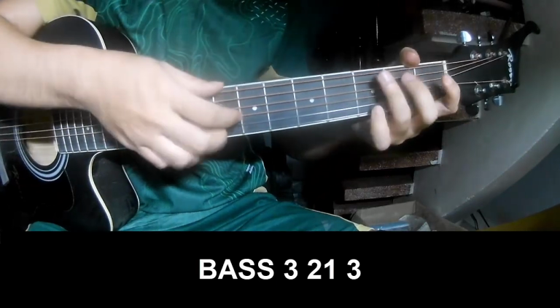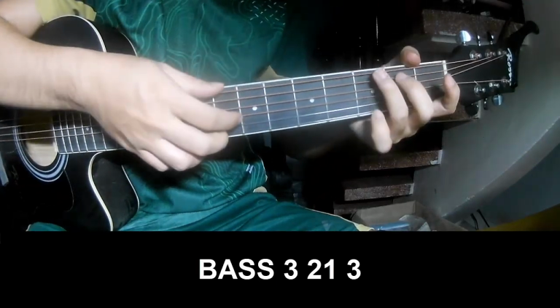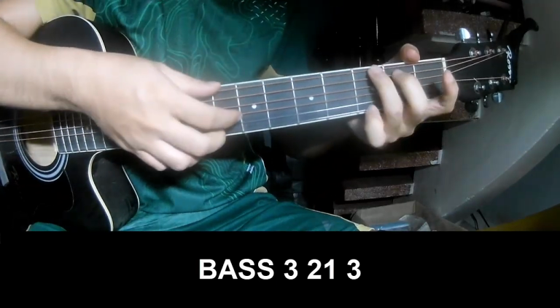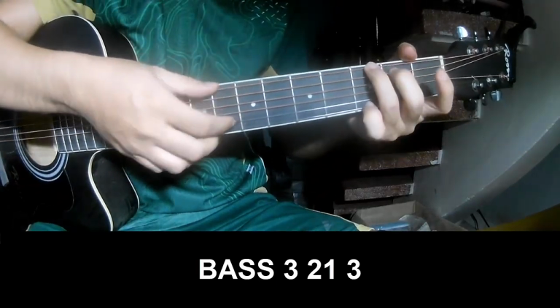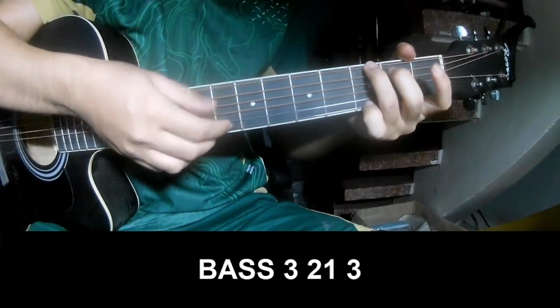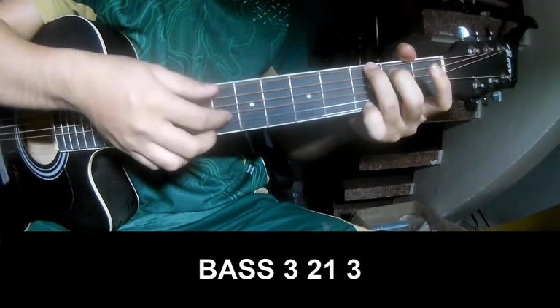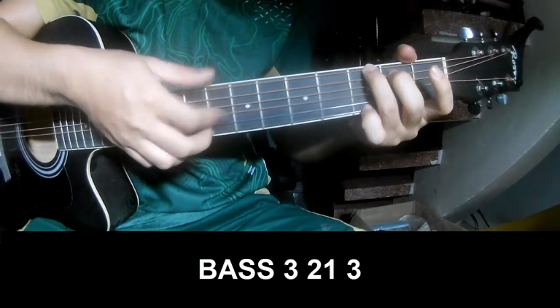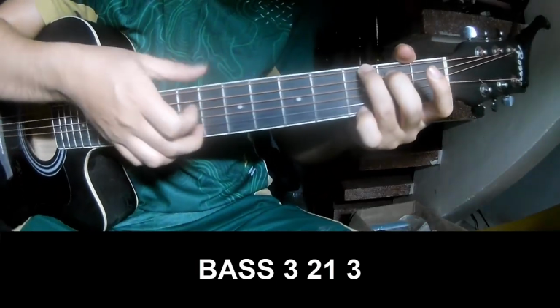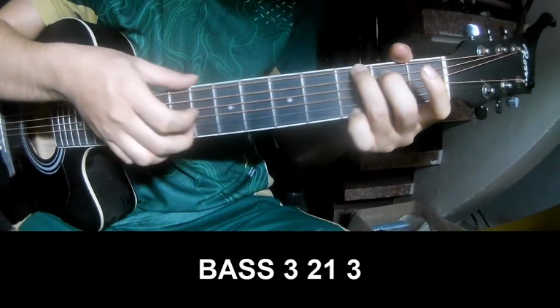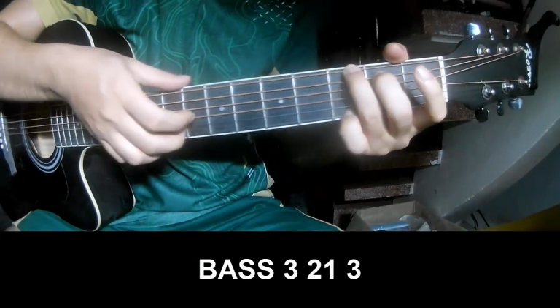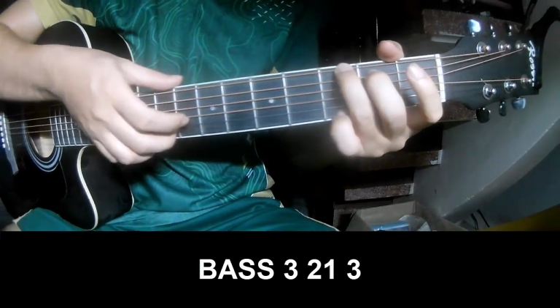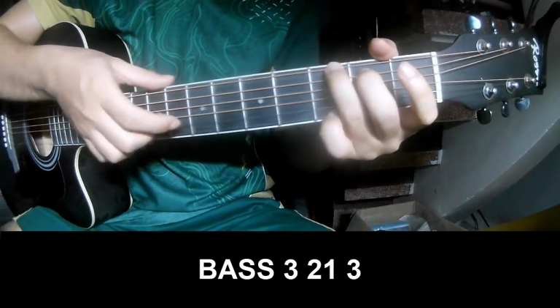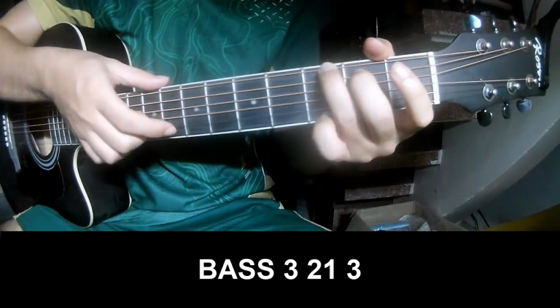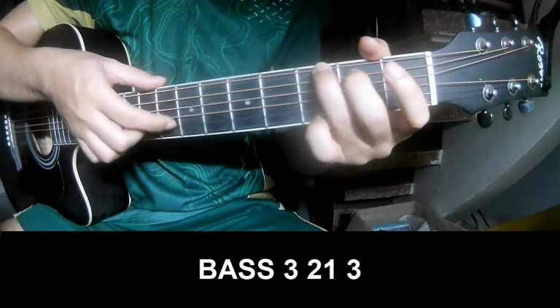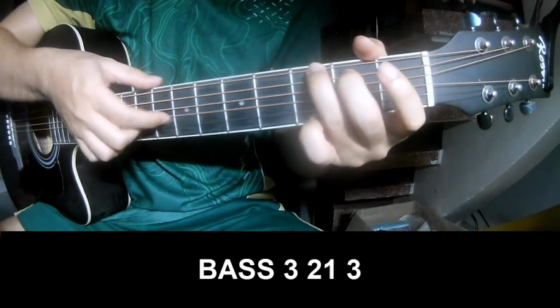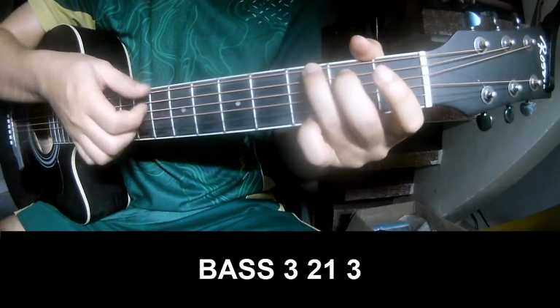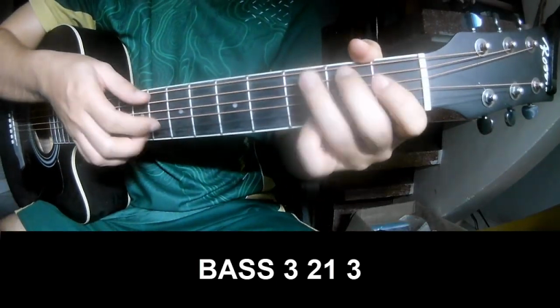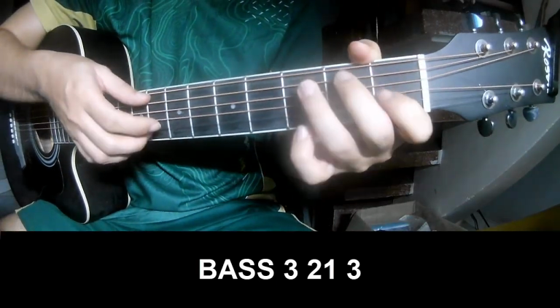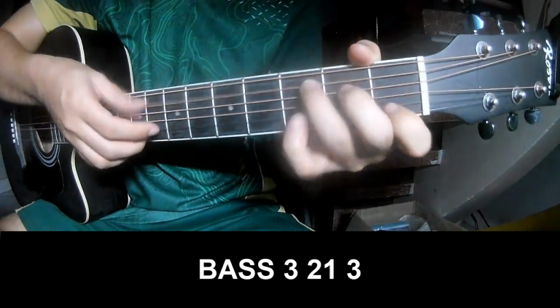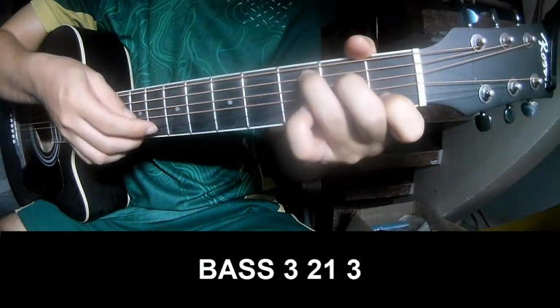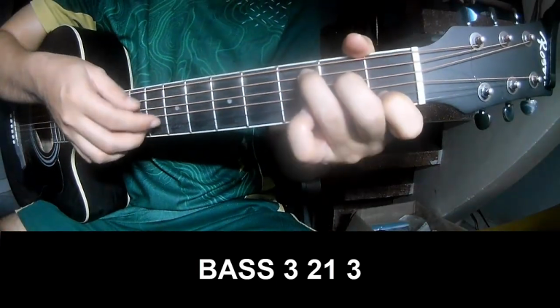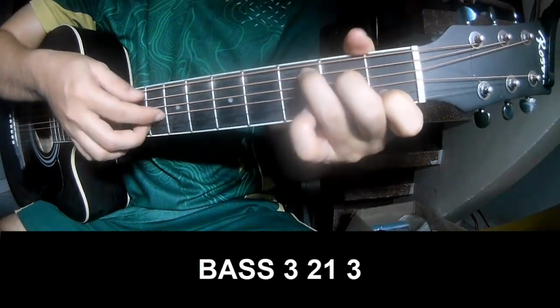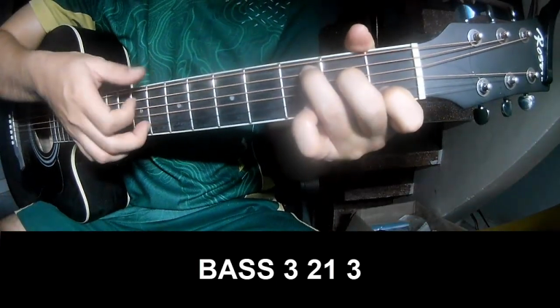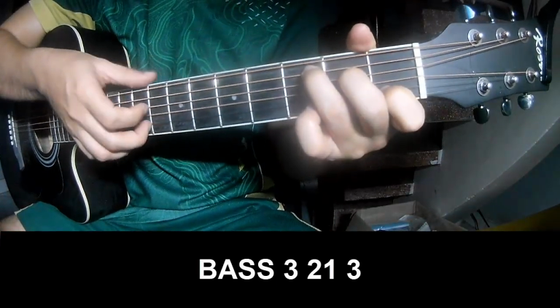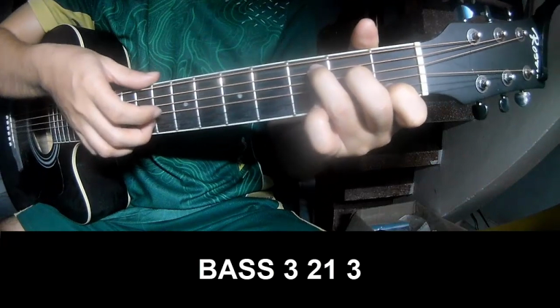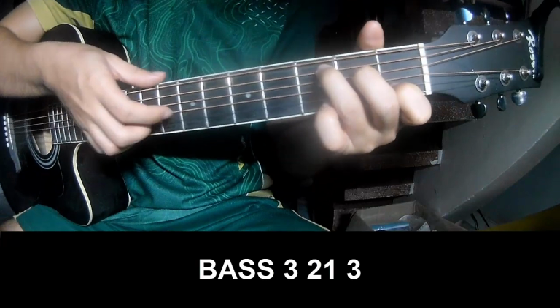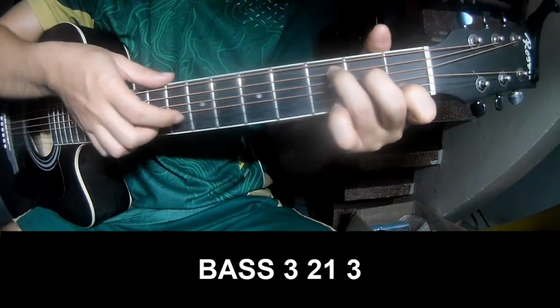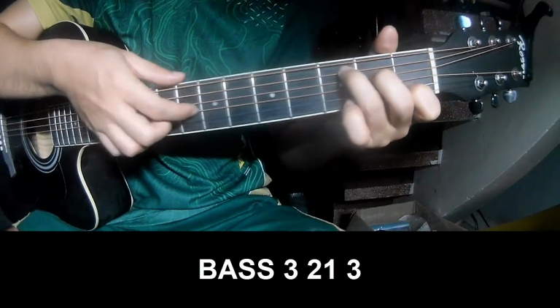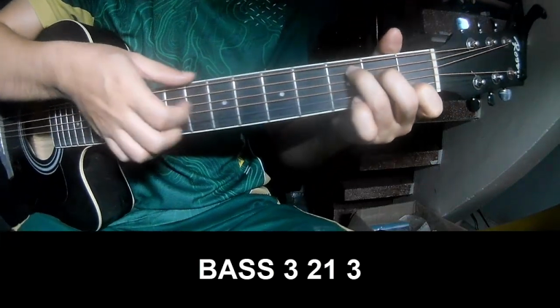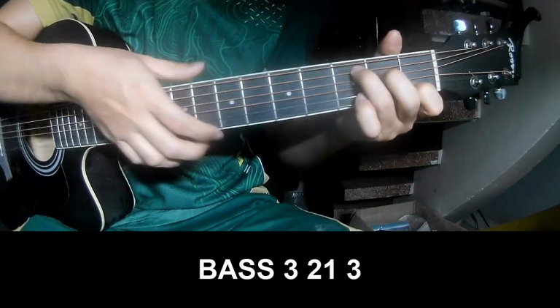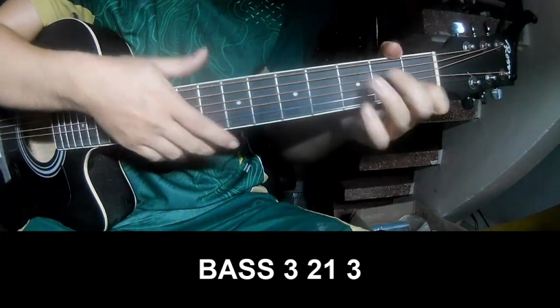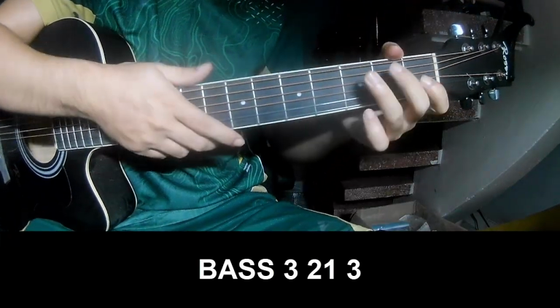Just play page 3, 2, 1, 3. Page 3, 2, 1, 3.